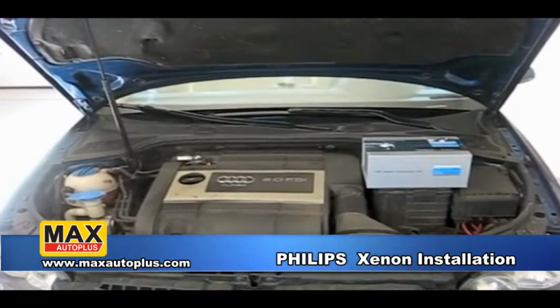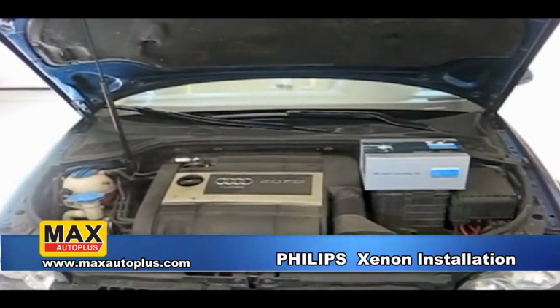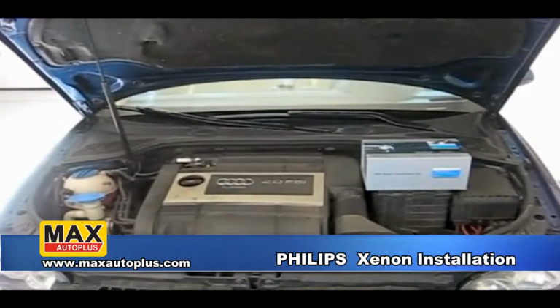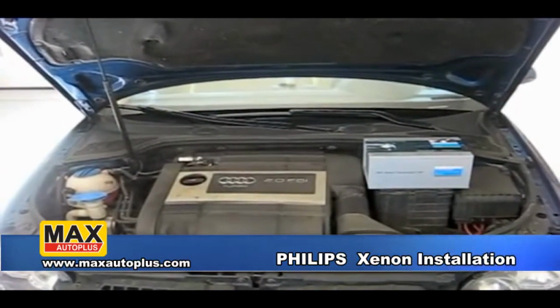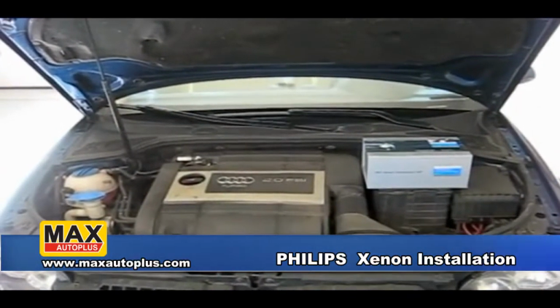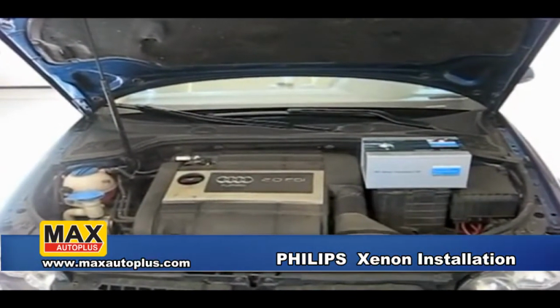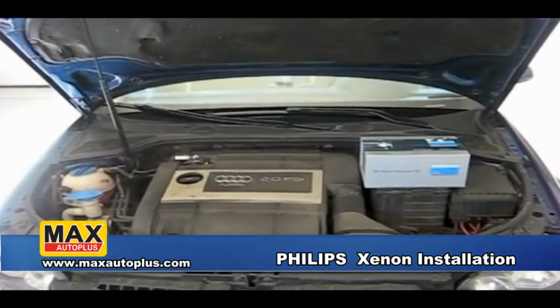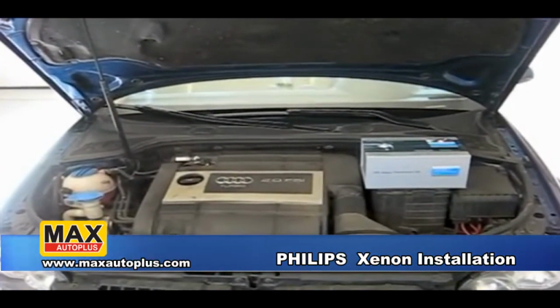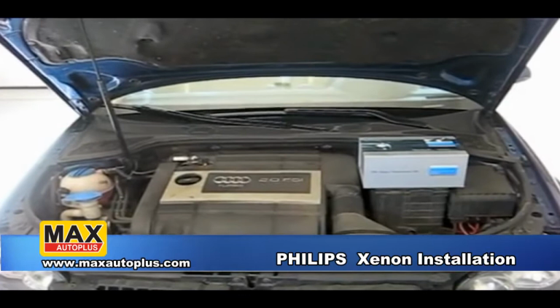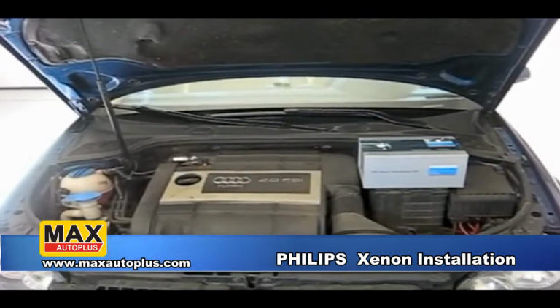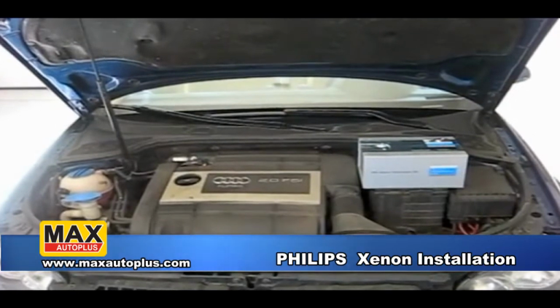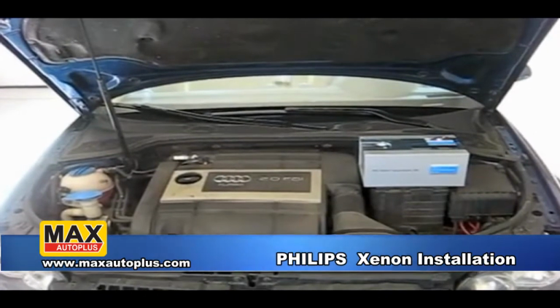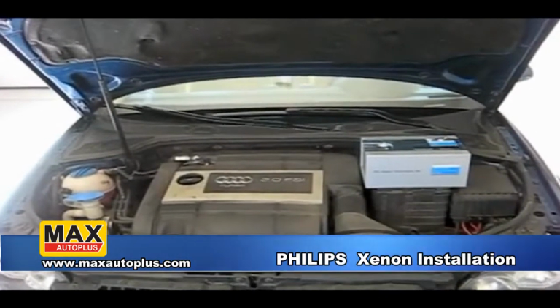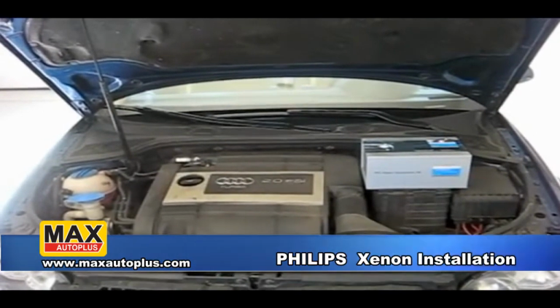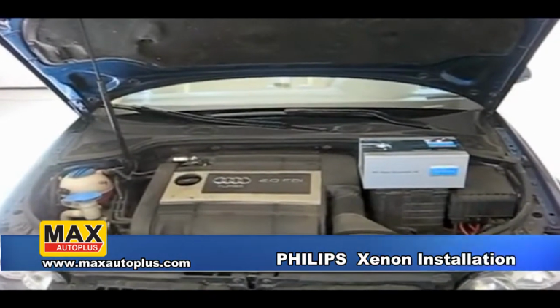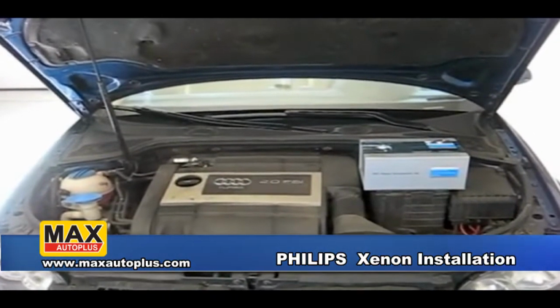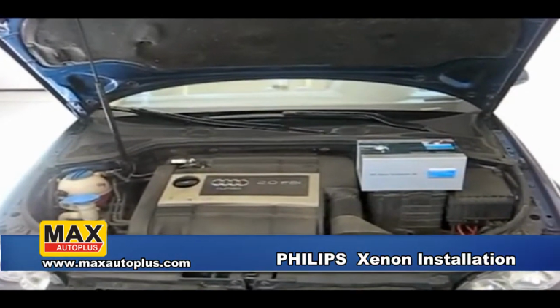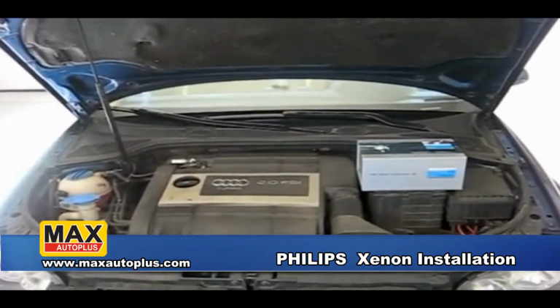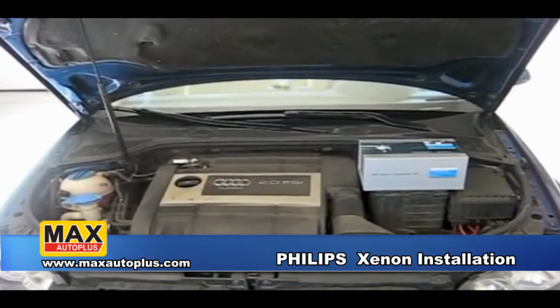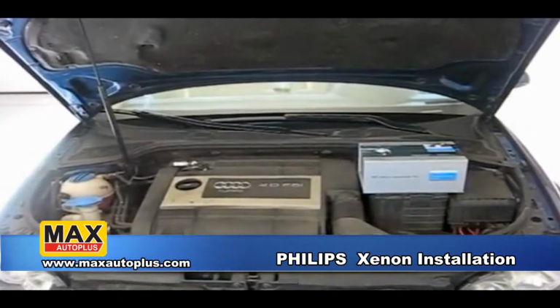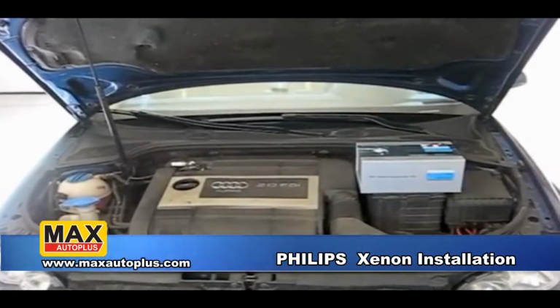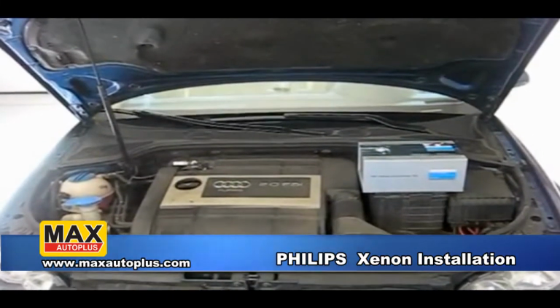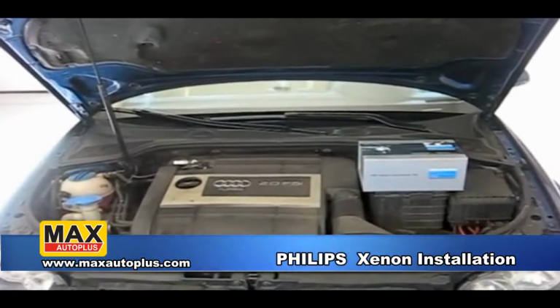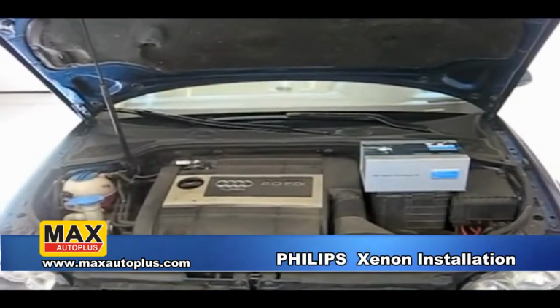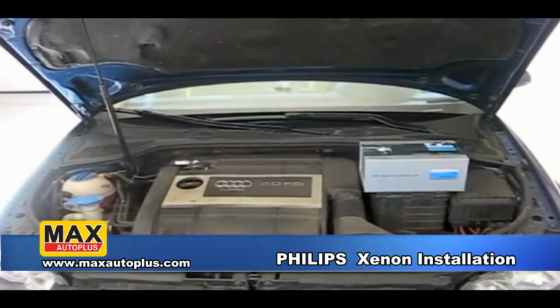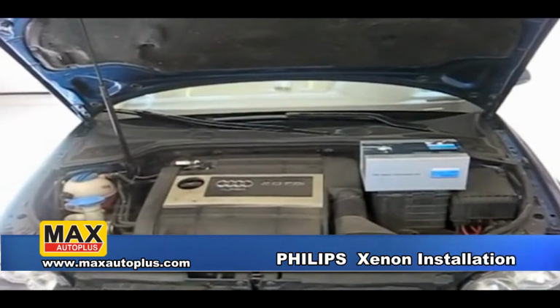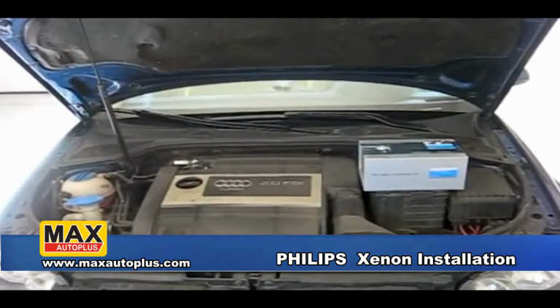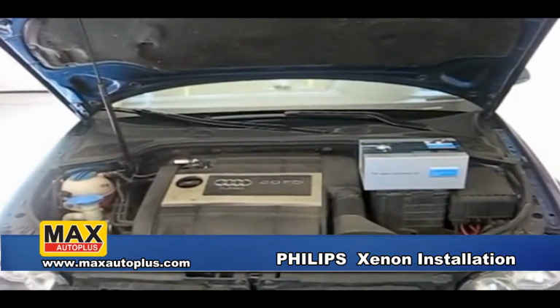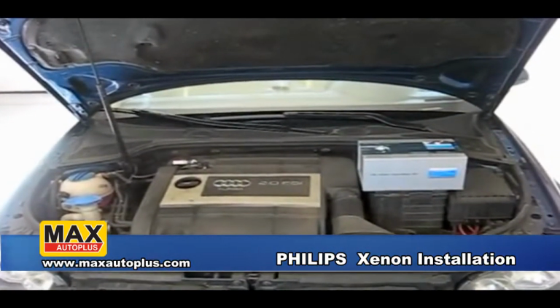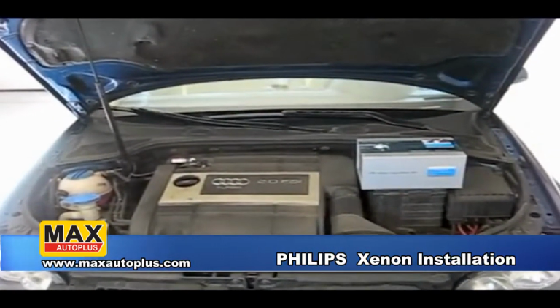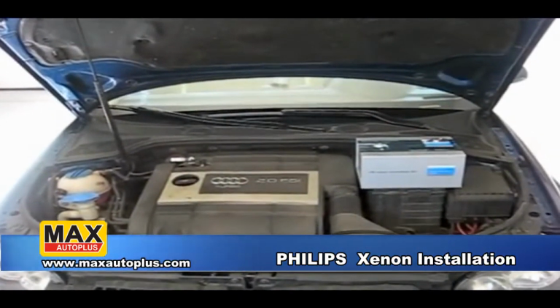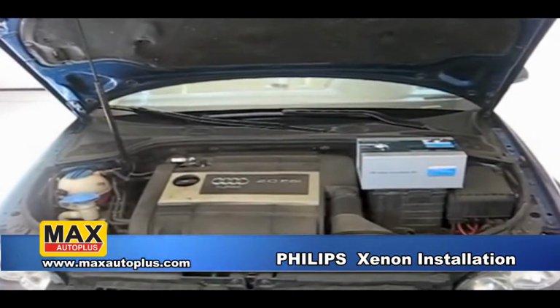We're installing a Philips HID kit, H11, and this will be the procedure for the installation of this.